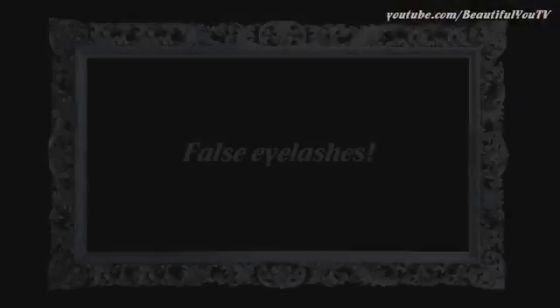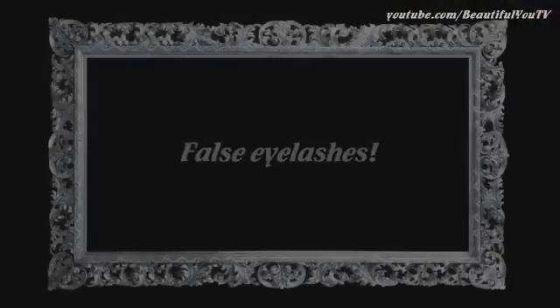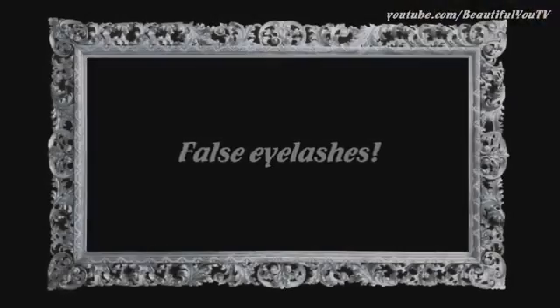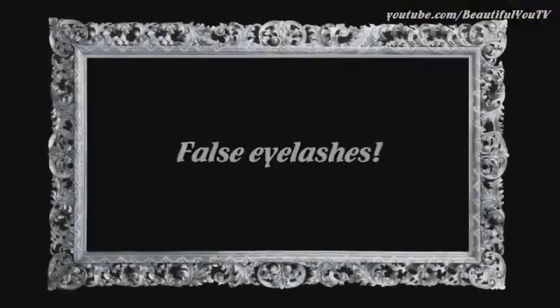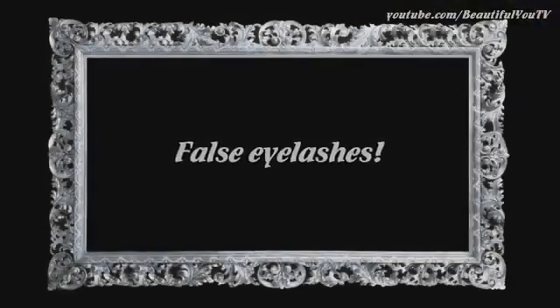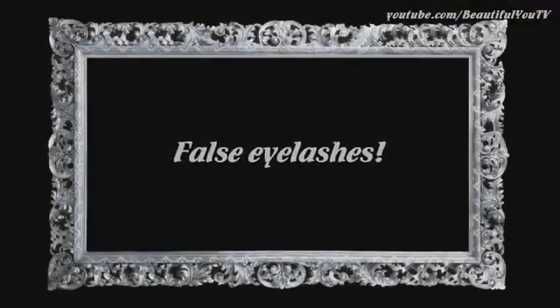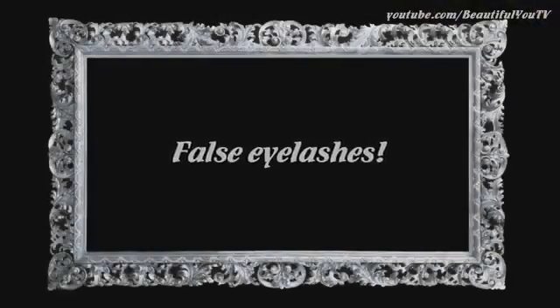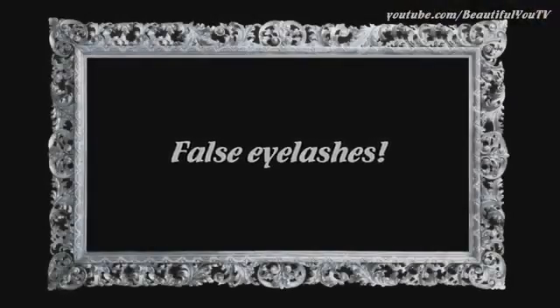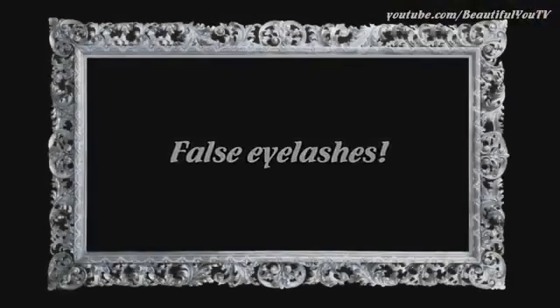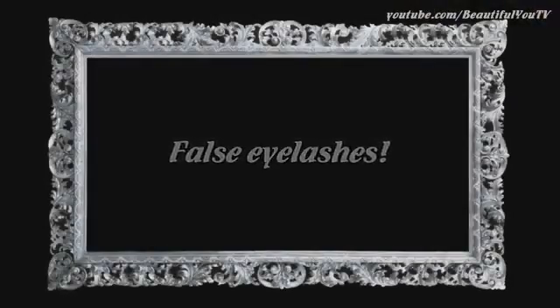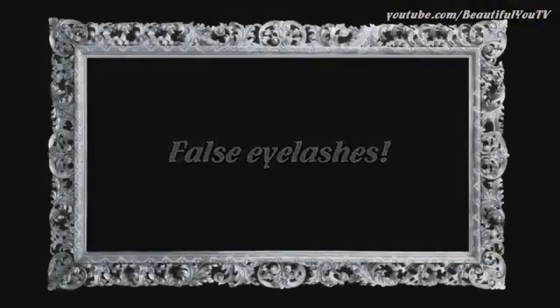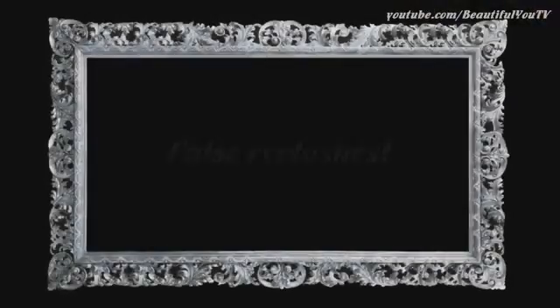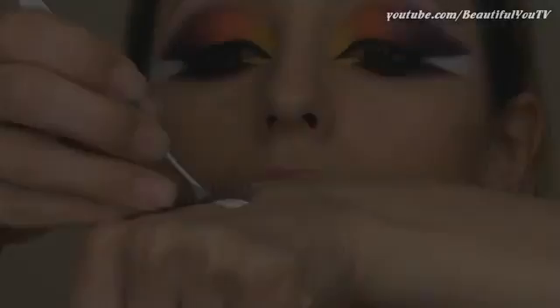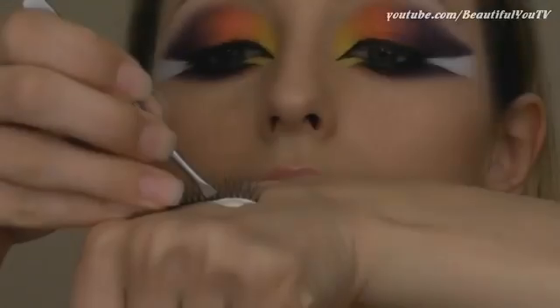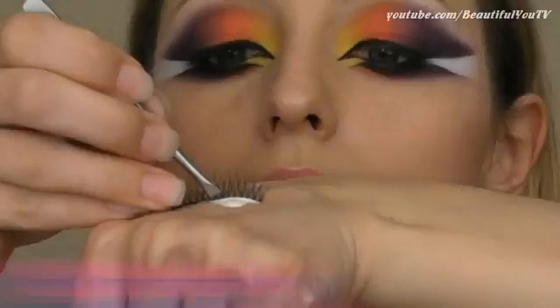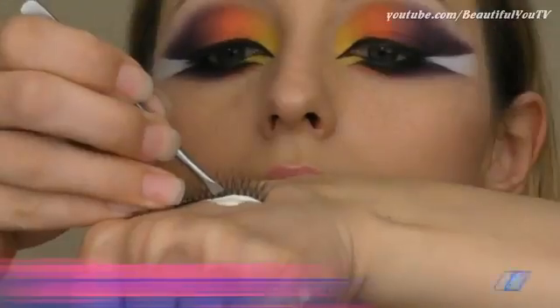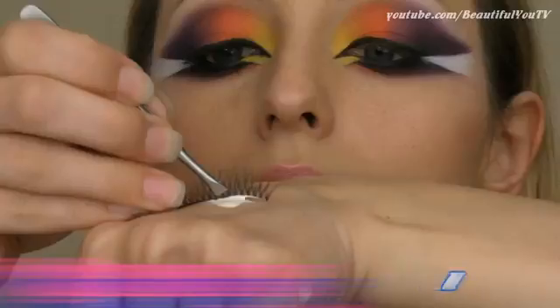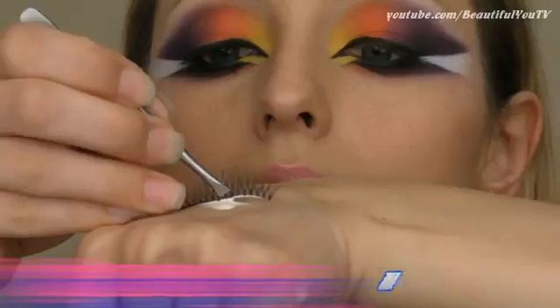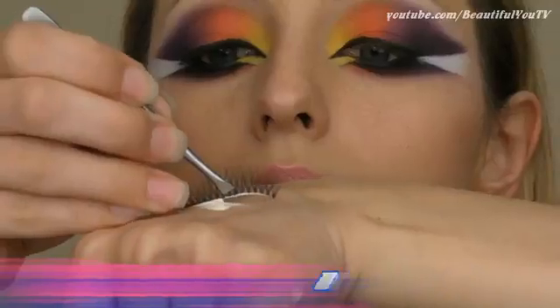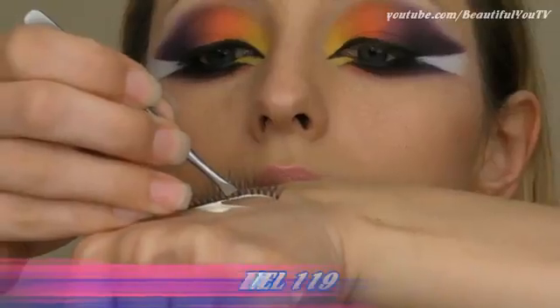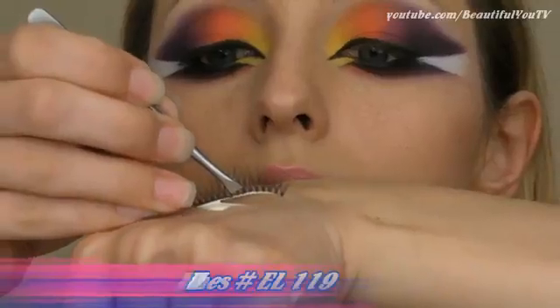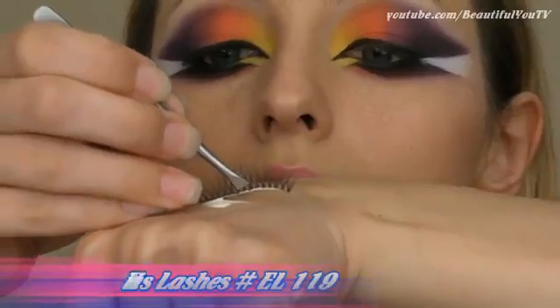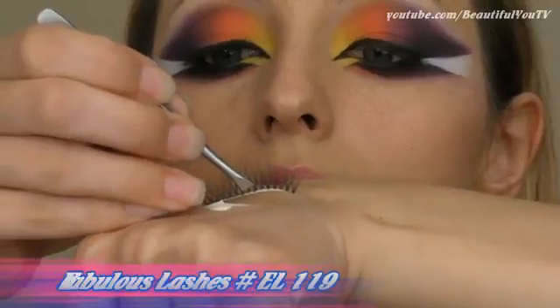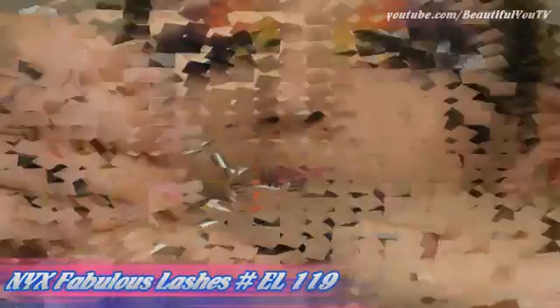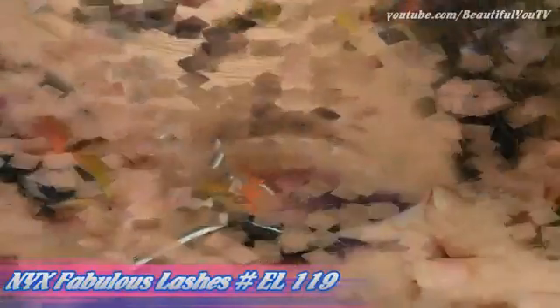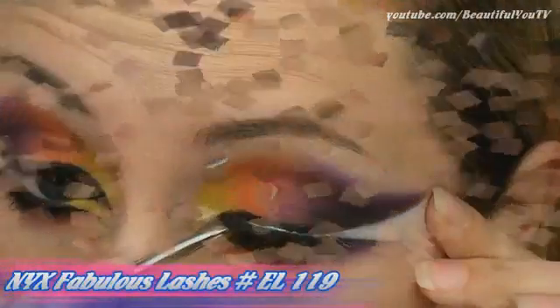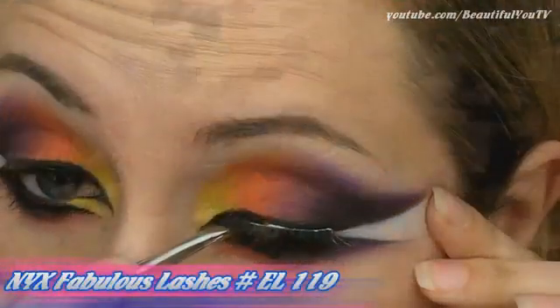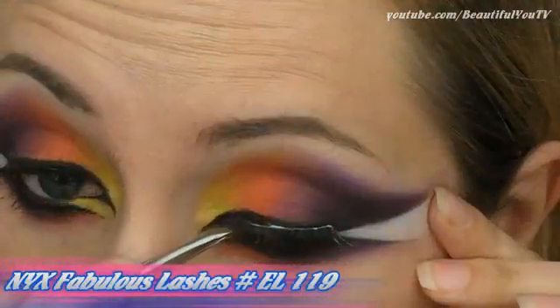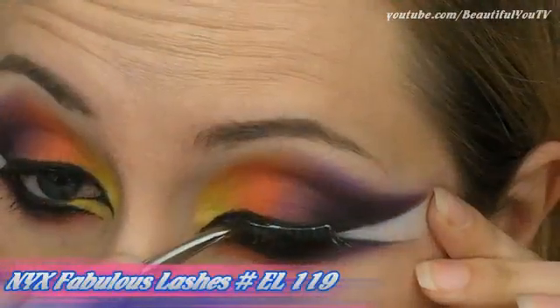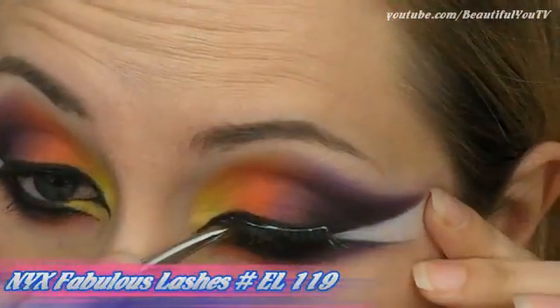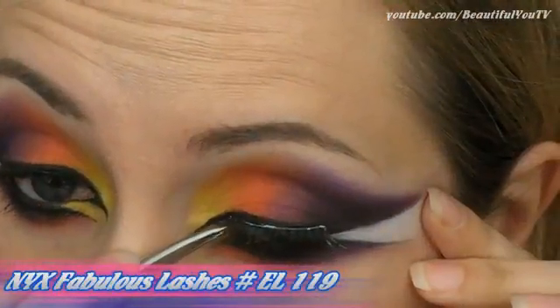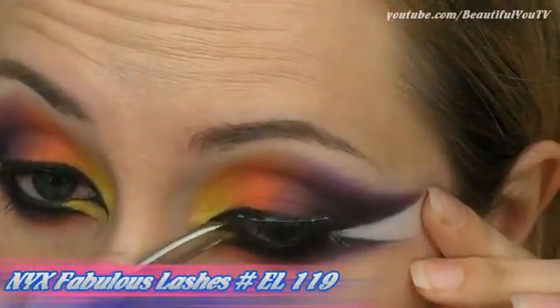This look for sure requires some false eyelashes, so apply a strip of your favorite ones to the upper lash line.